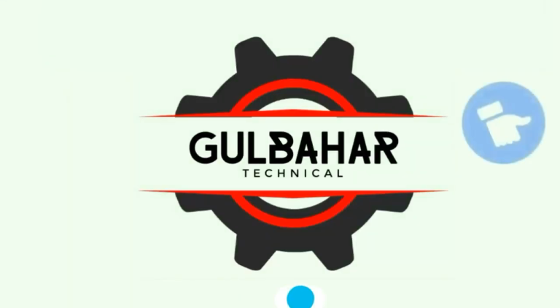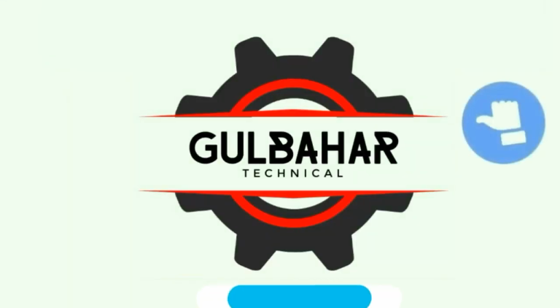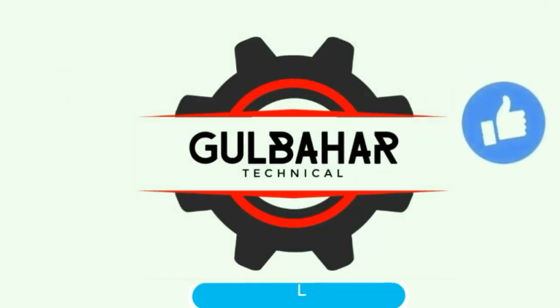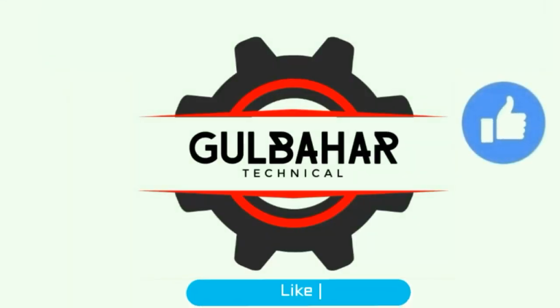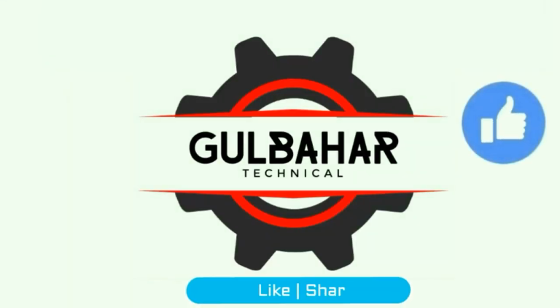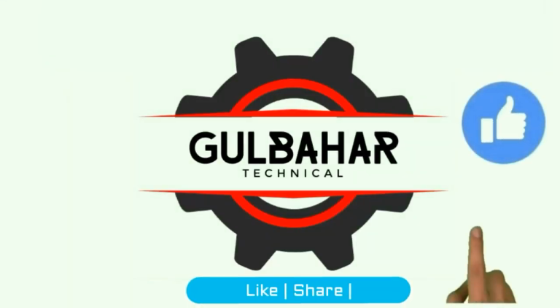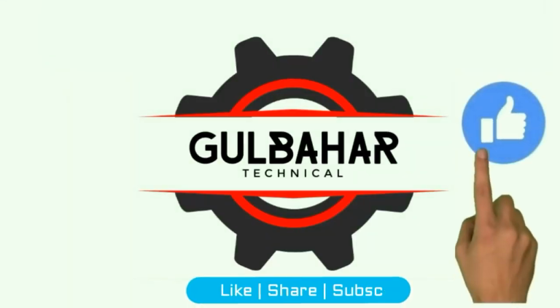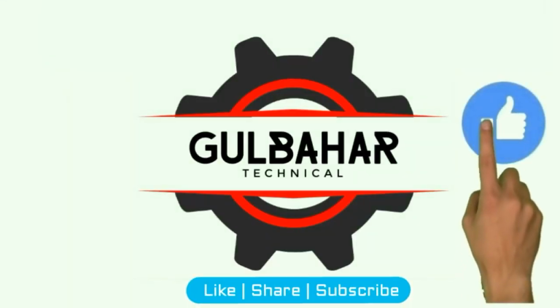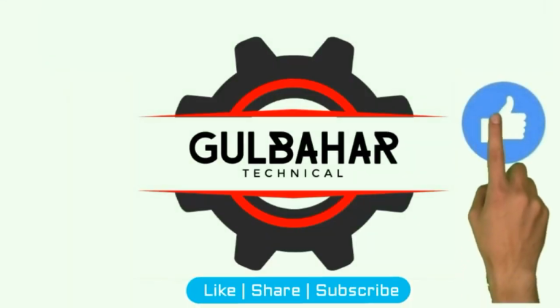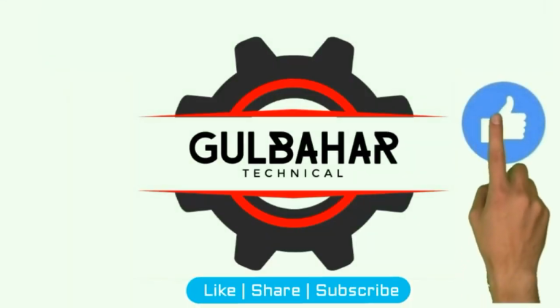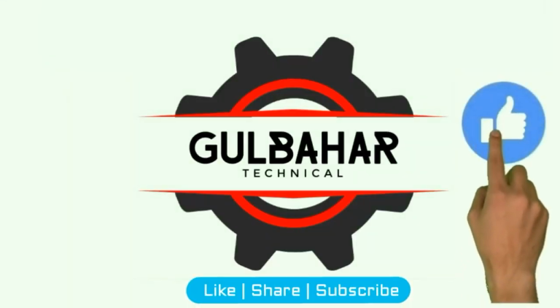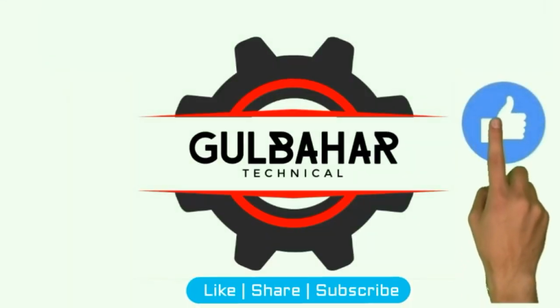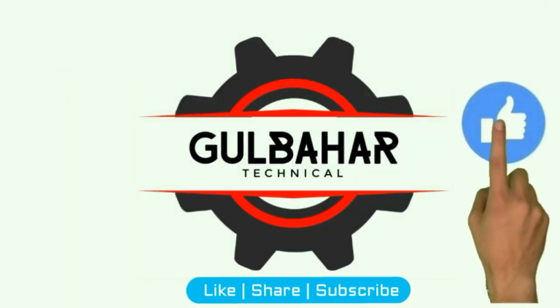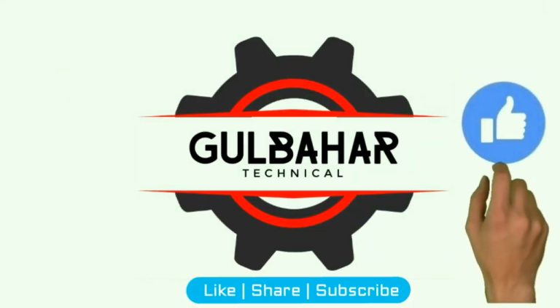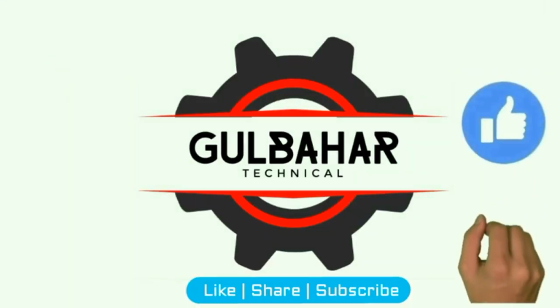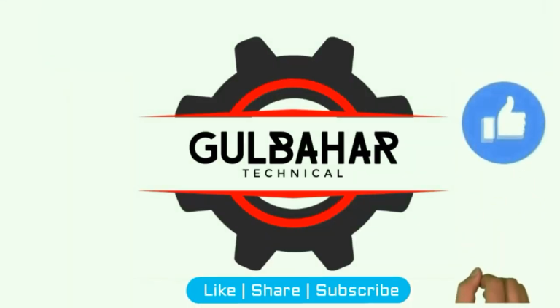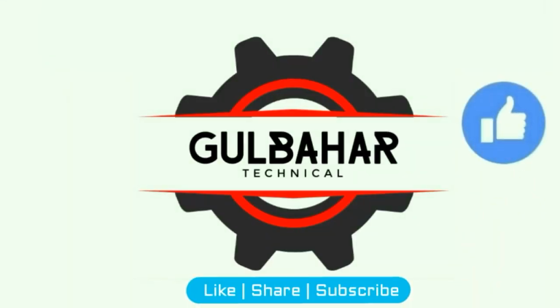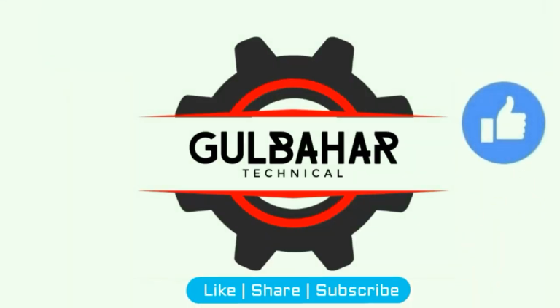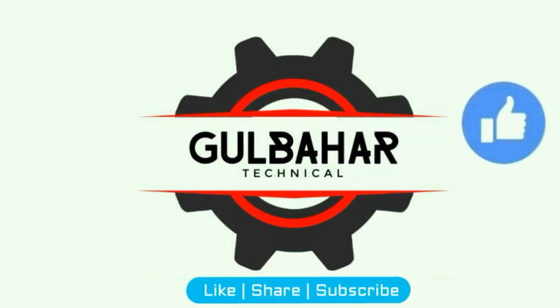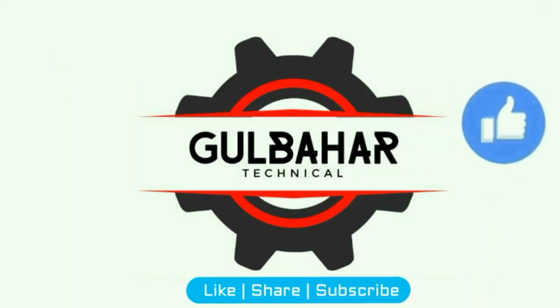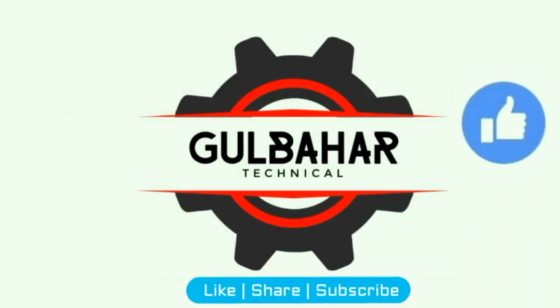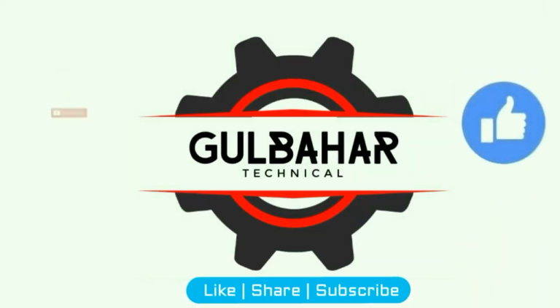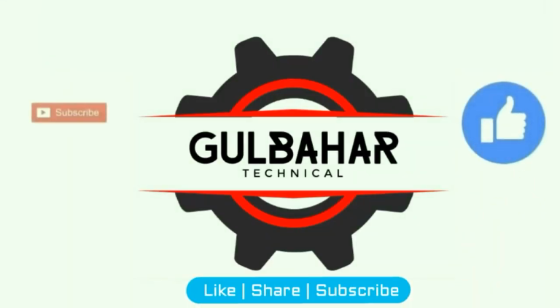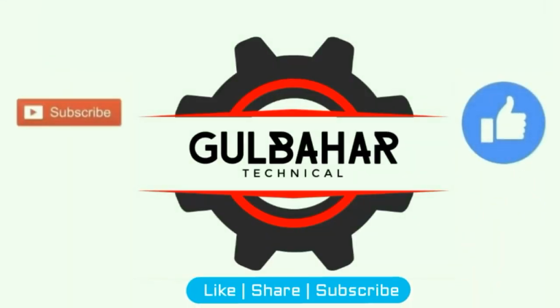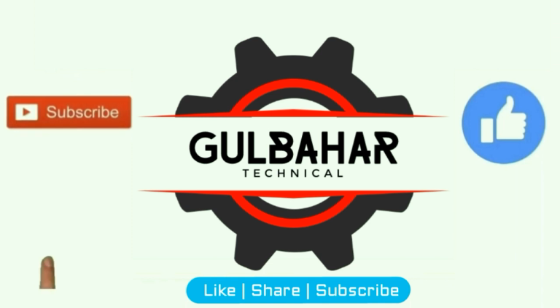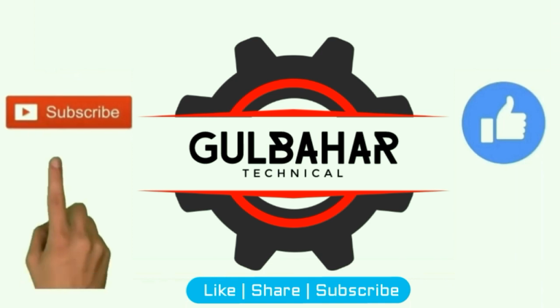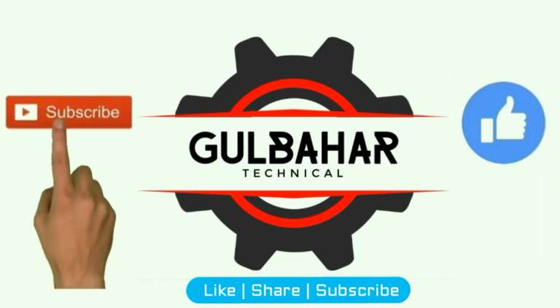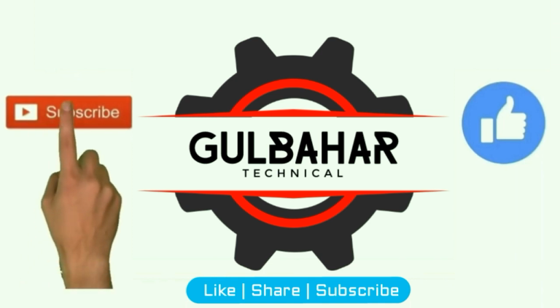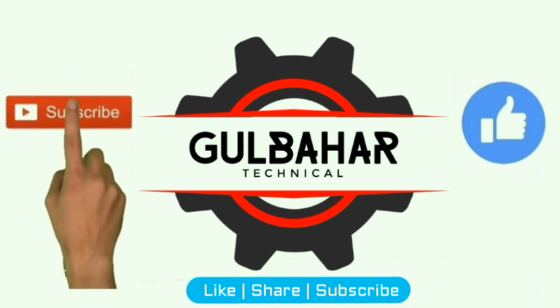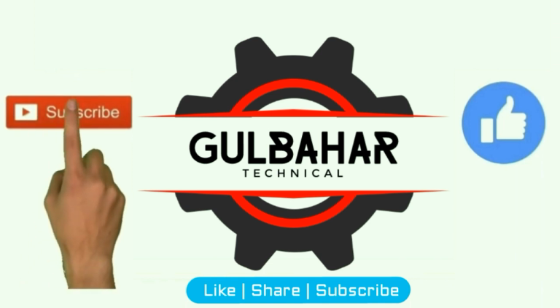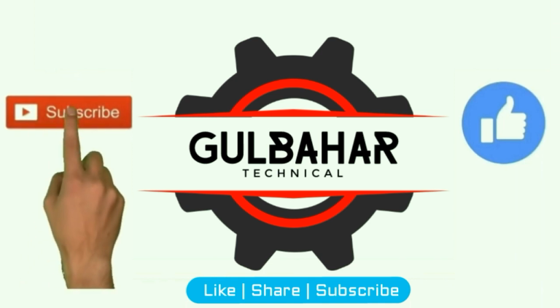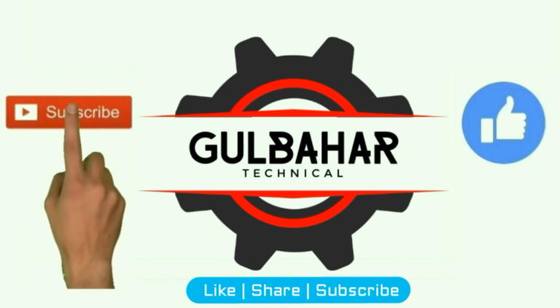Hey friends, if you like the video please hit the like button, and for more awesome videos please subscribe to our channel.